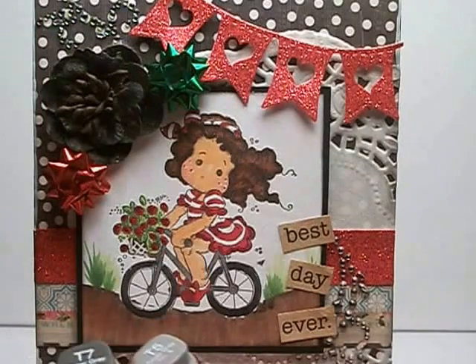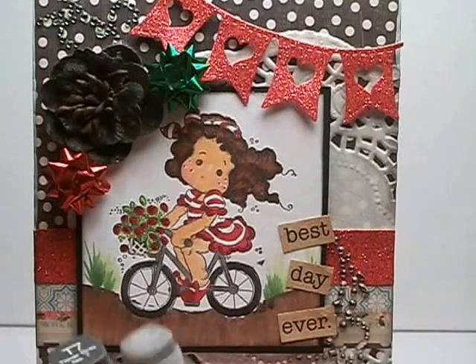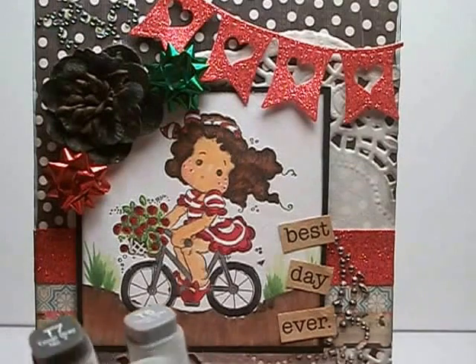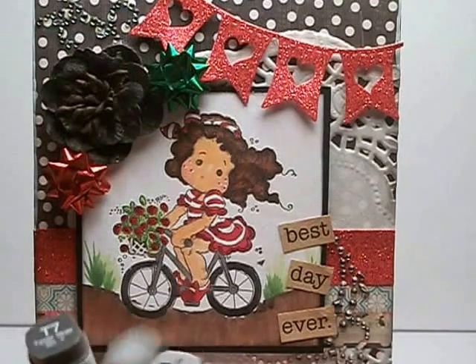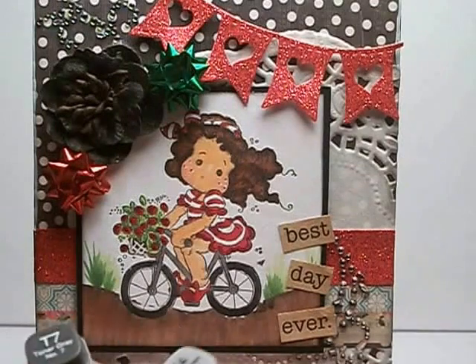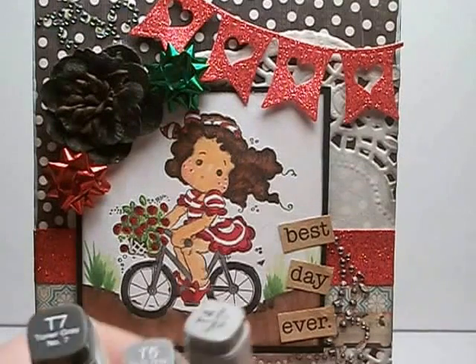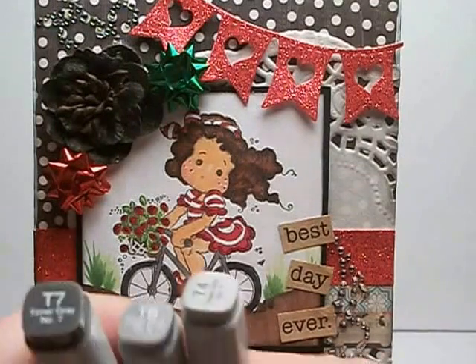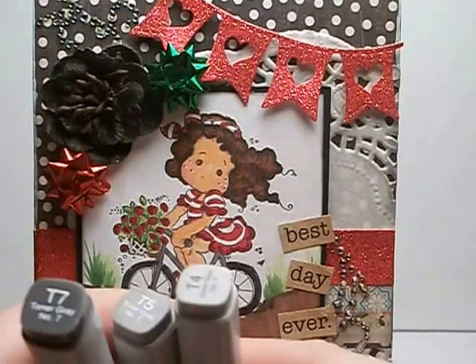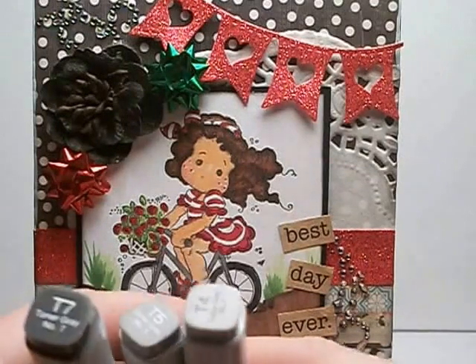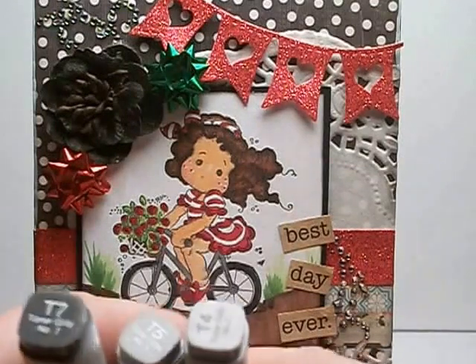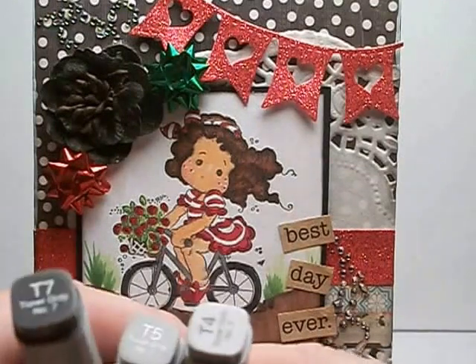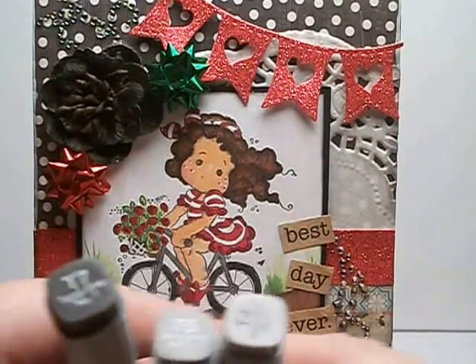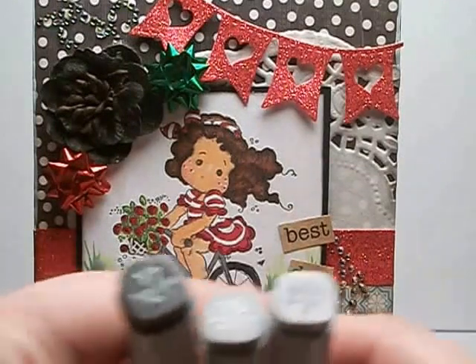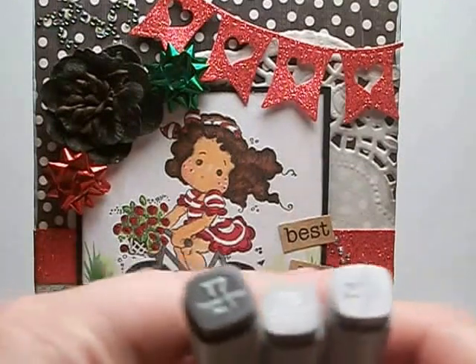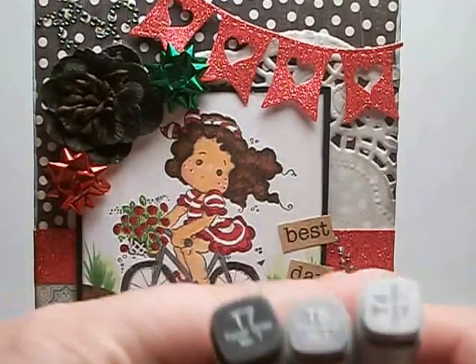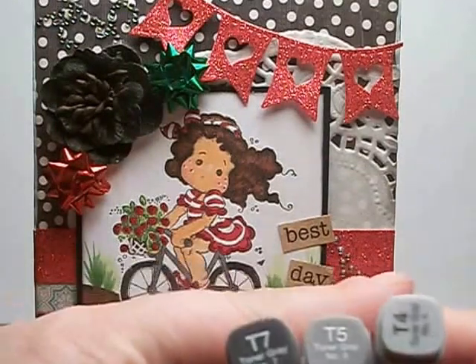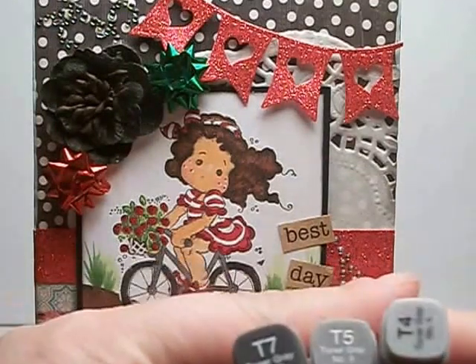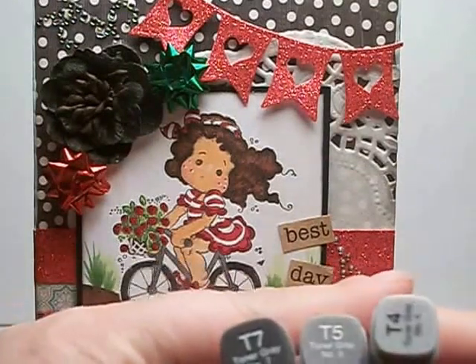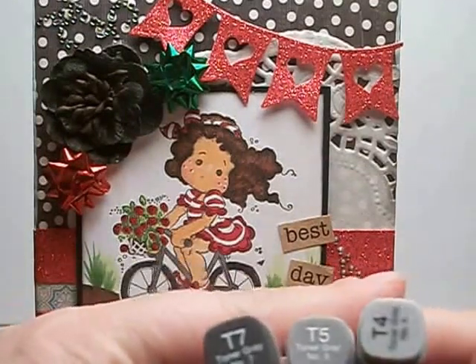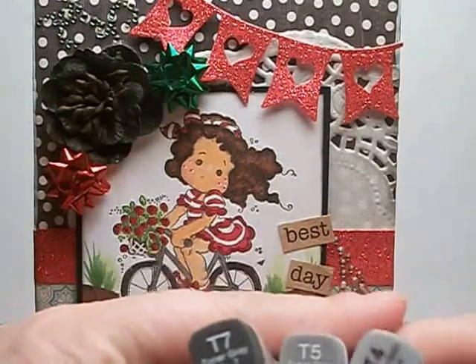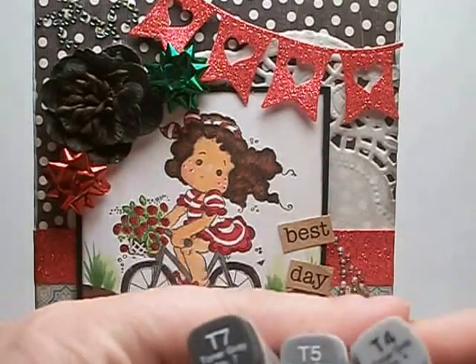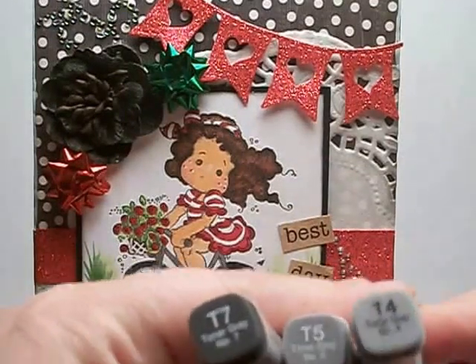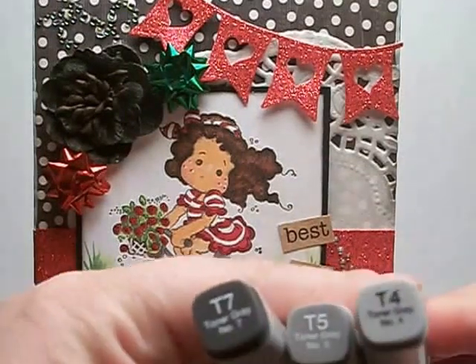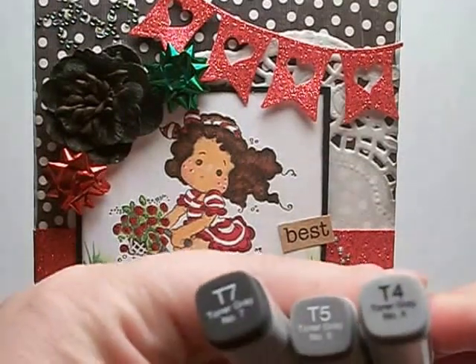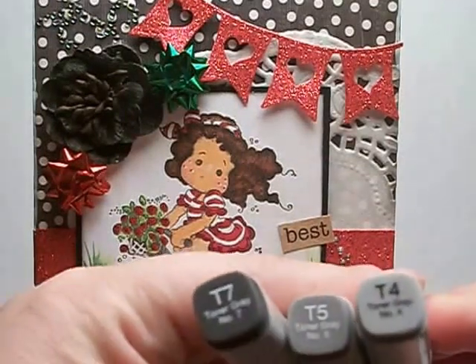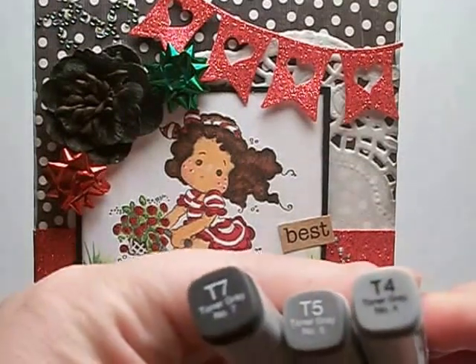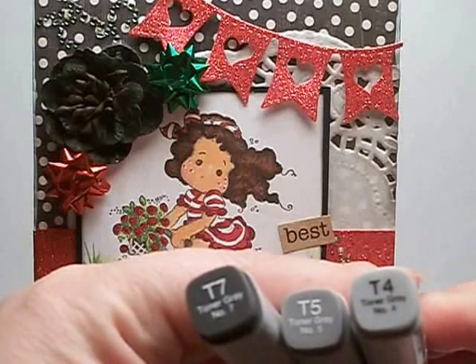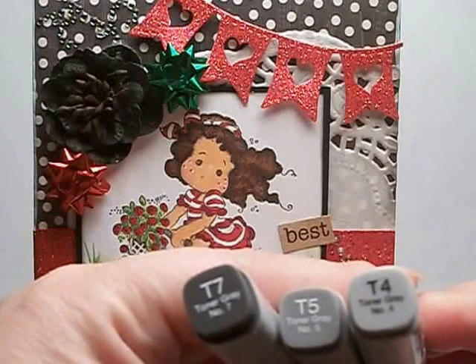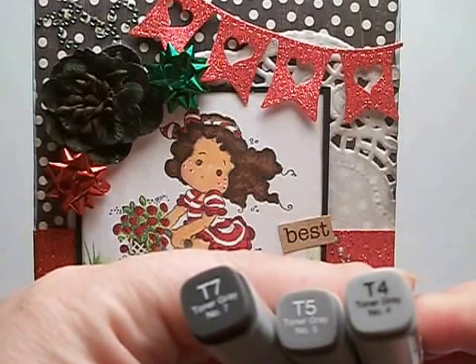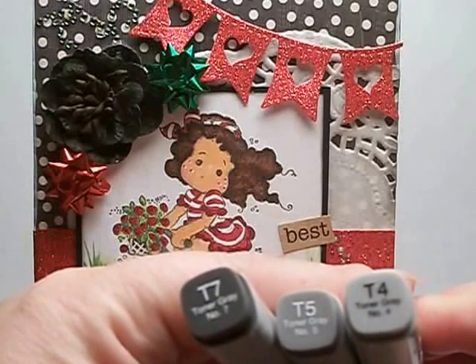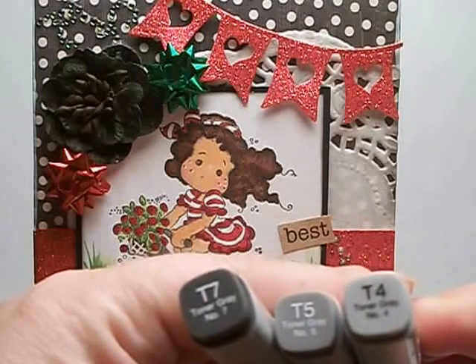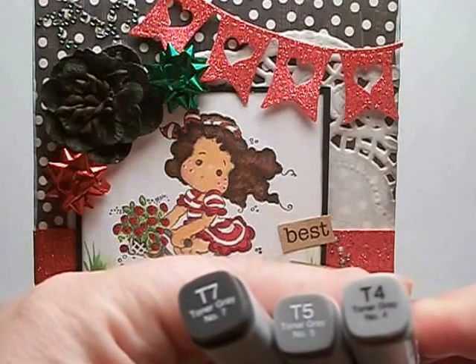Let me show you here — these three colors were what I used for the bicycle.